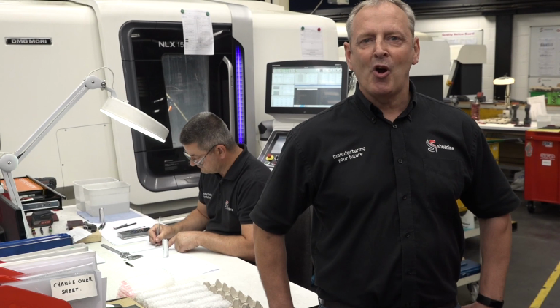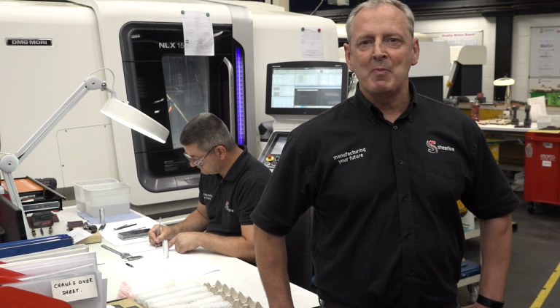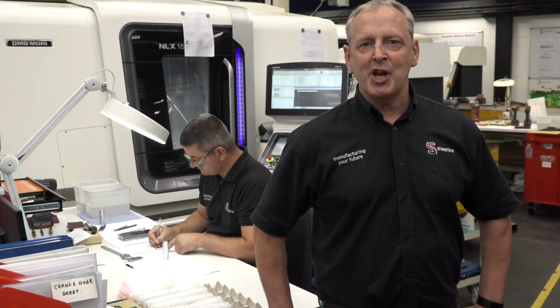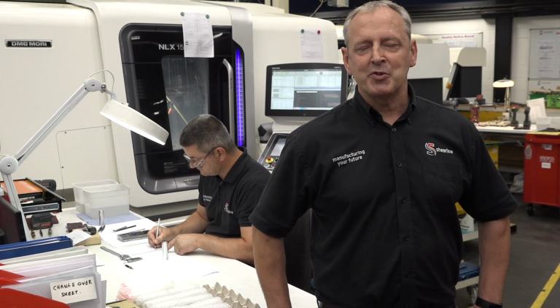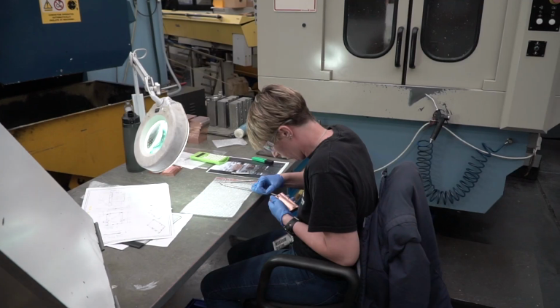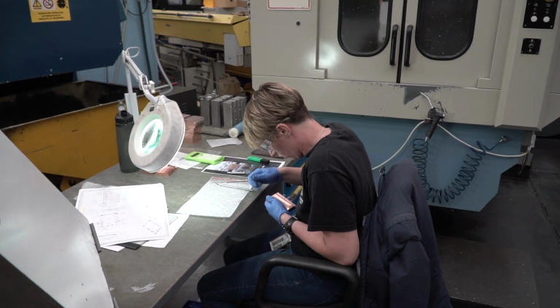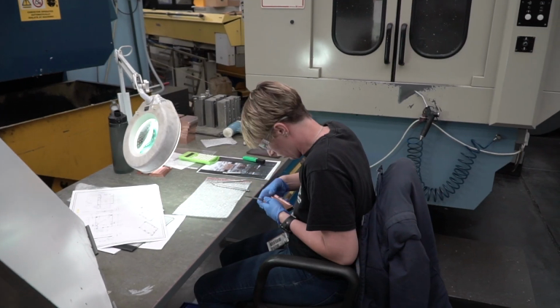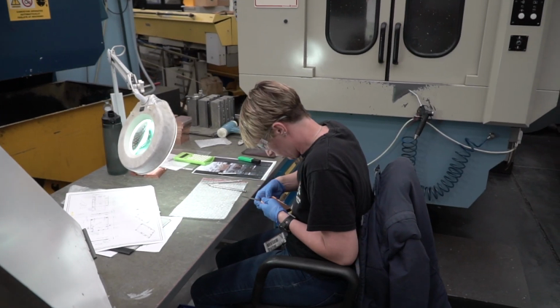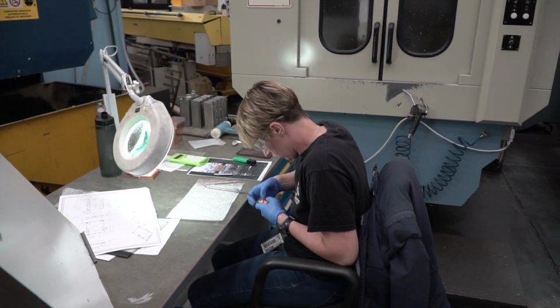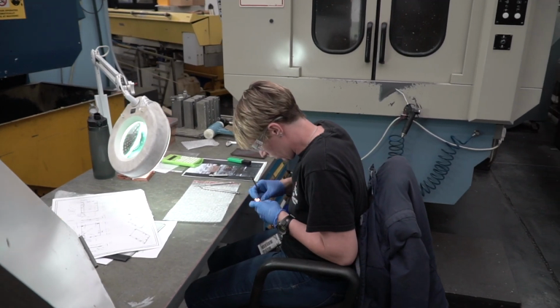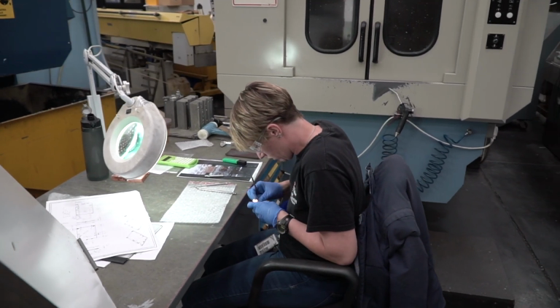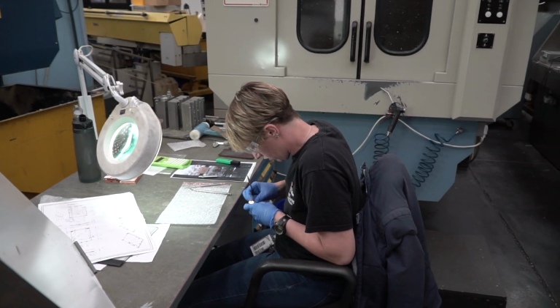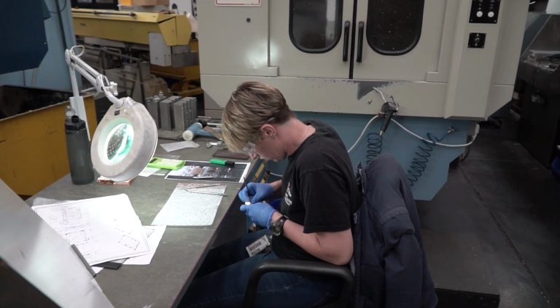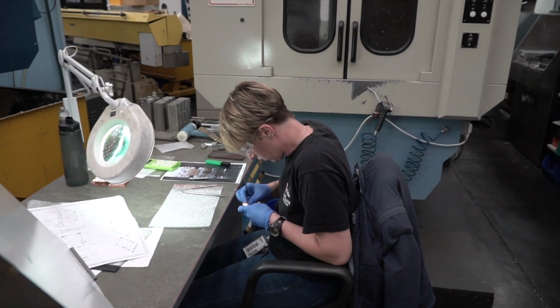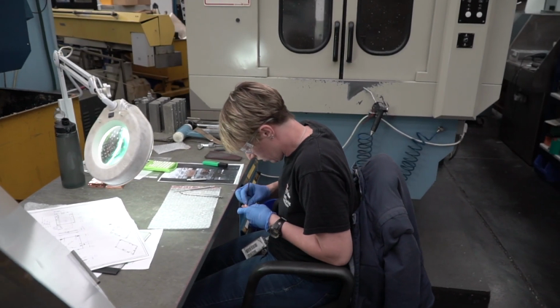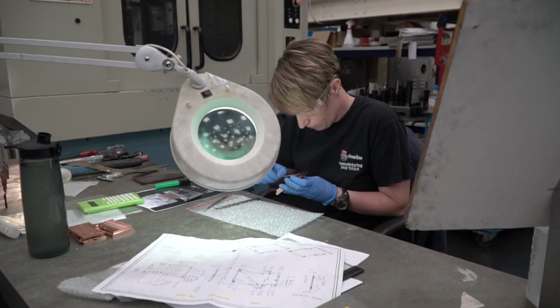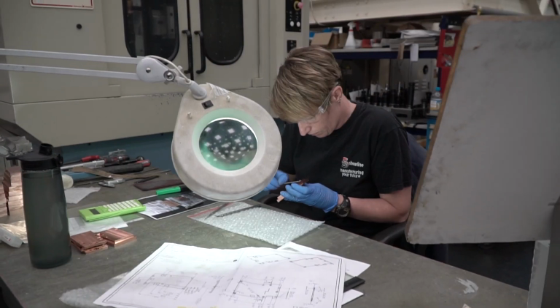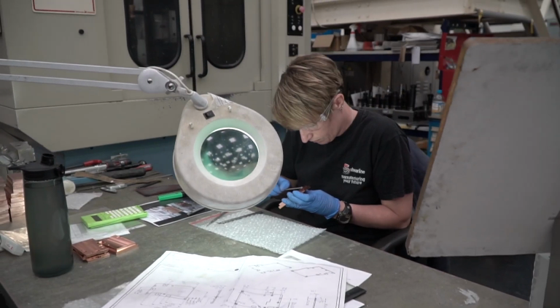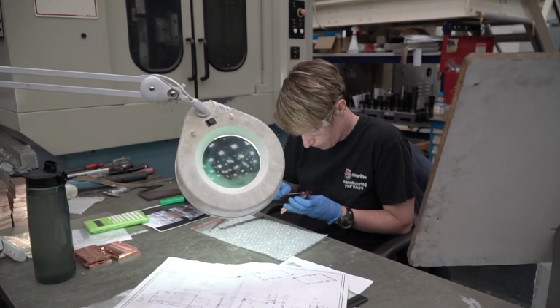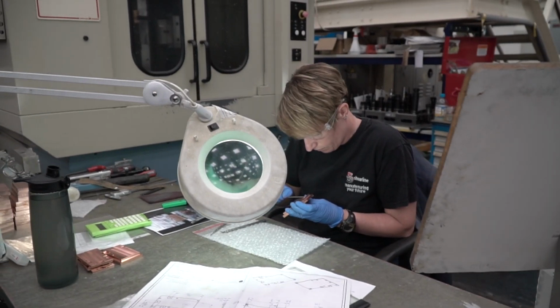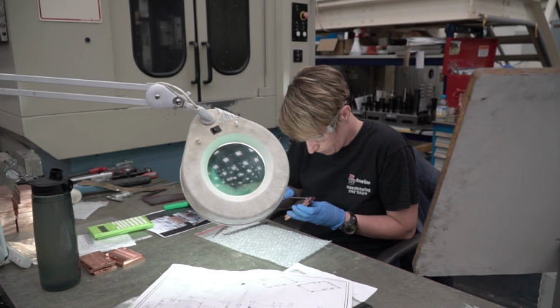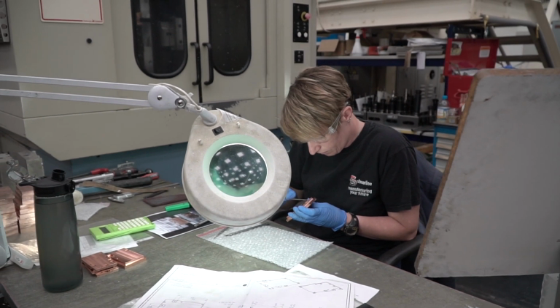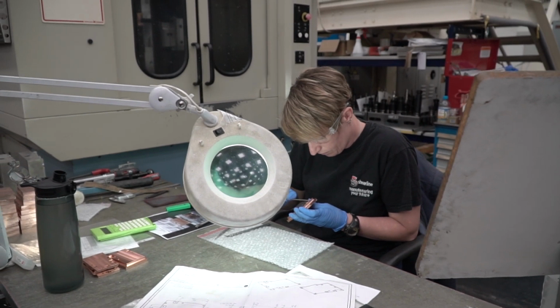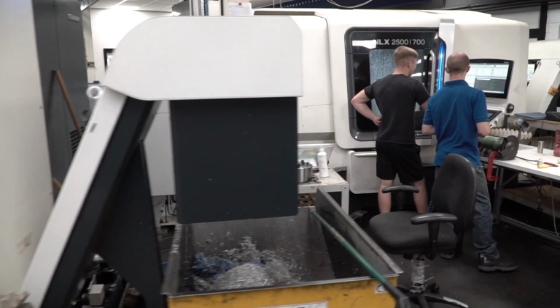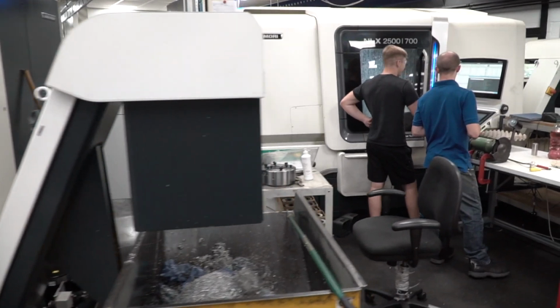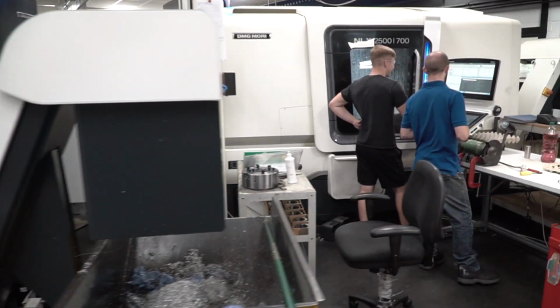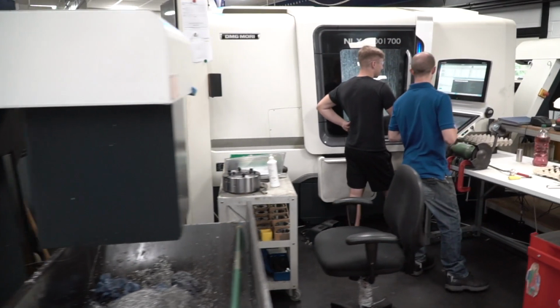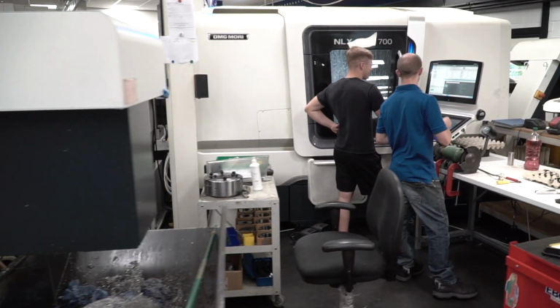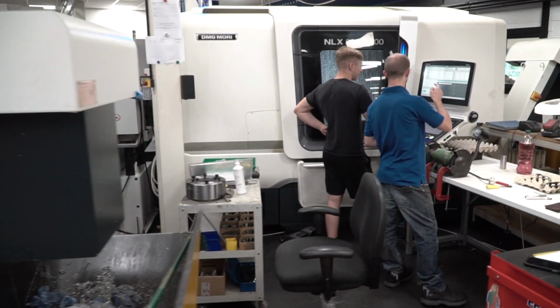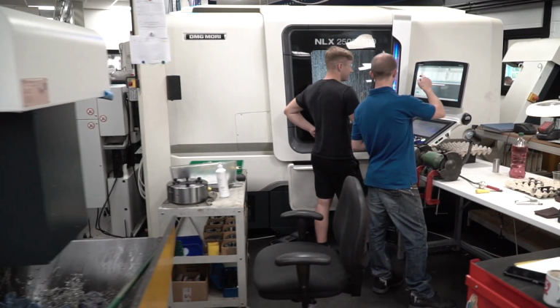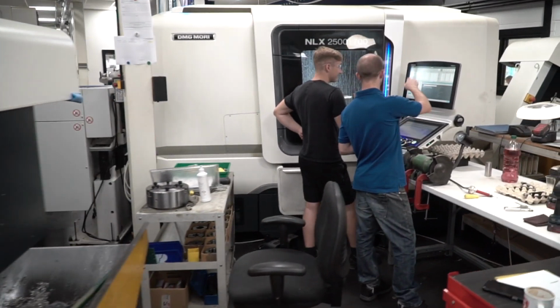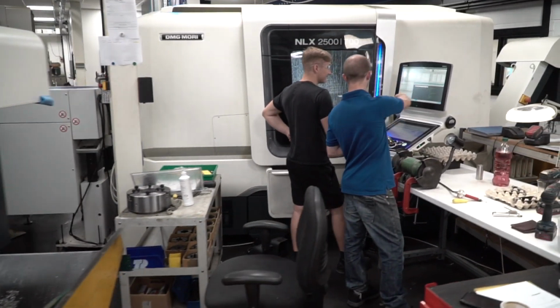We work with a large variety of materials at Sheerline: all types of aluminium, stainless steels, exotics, carbon fibre and all forms of plastic, and many more.